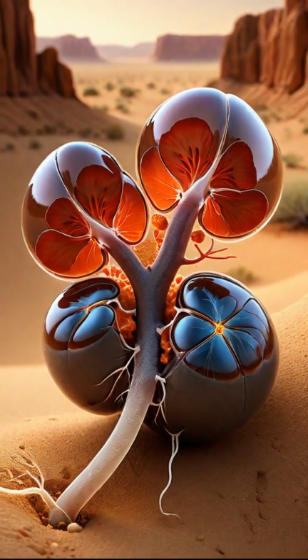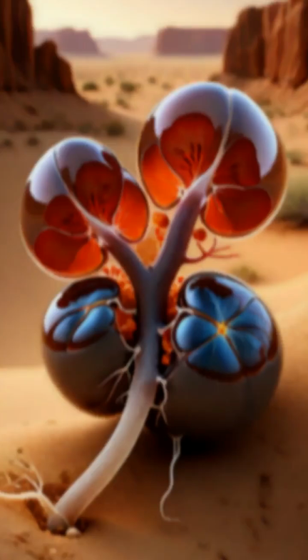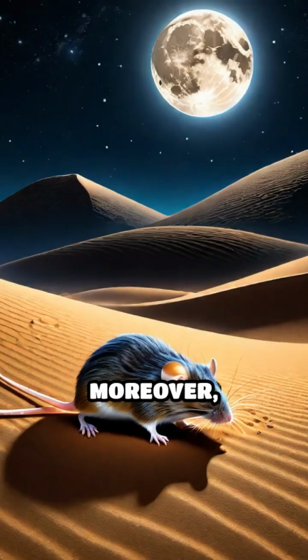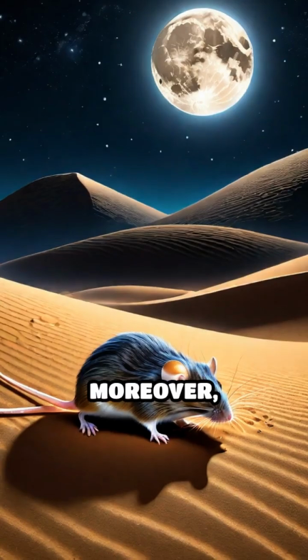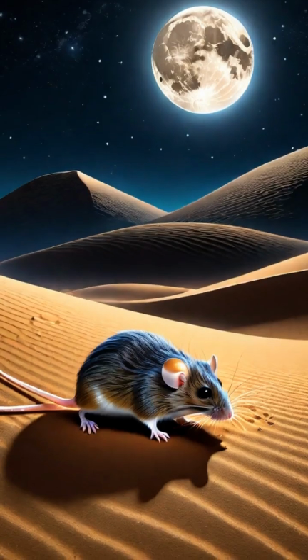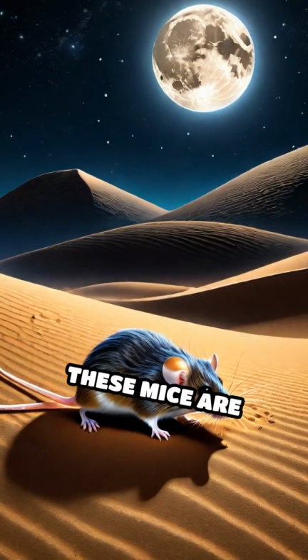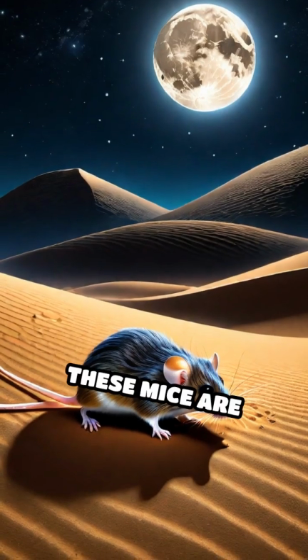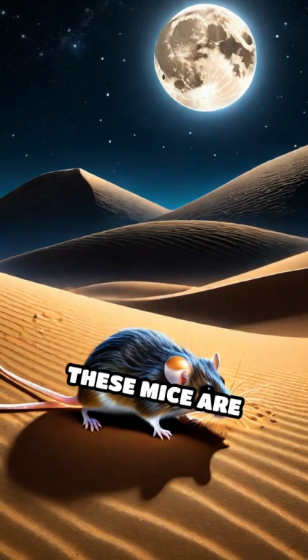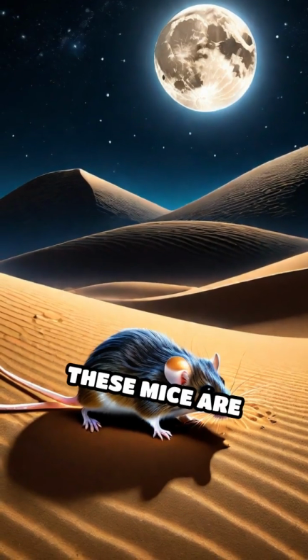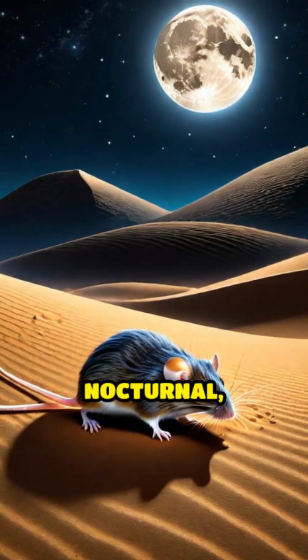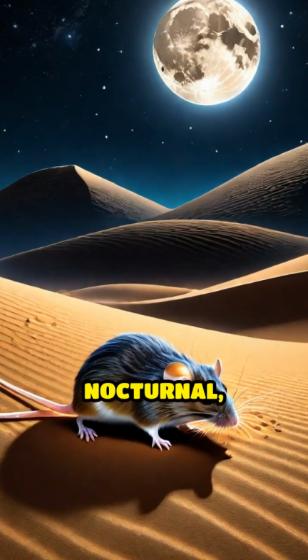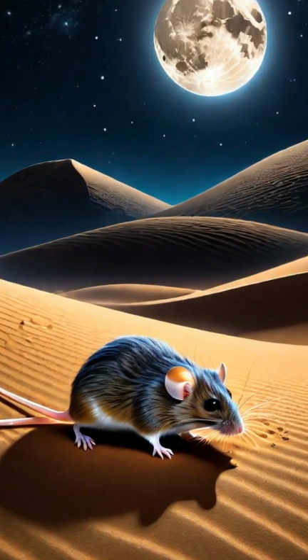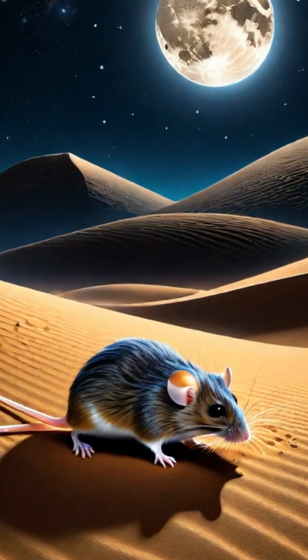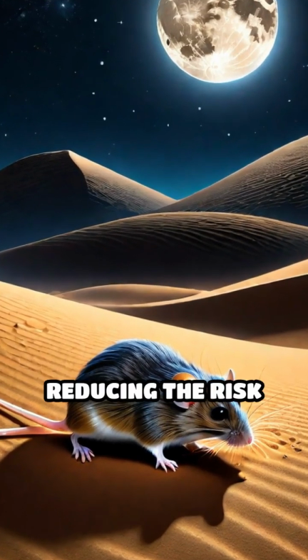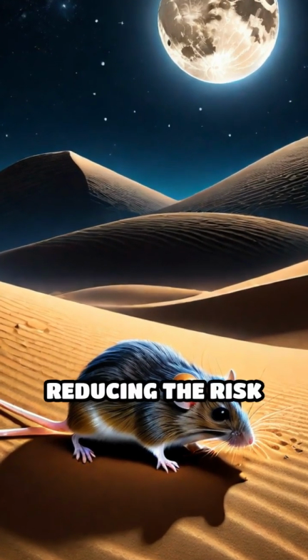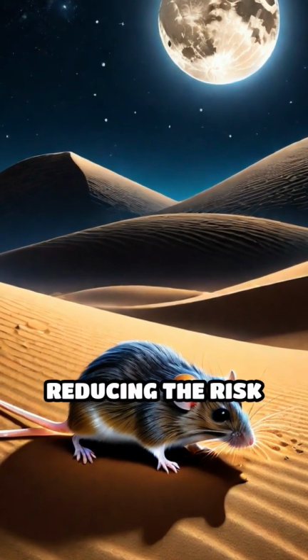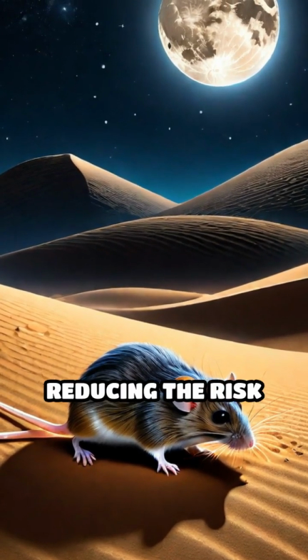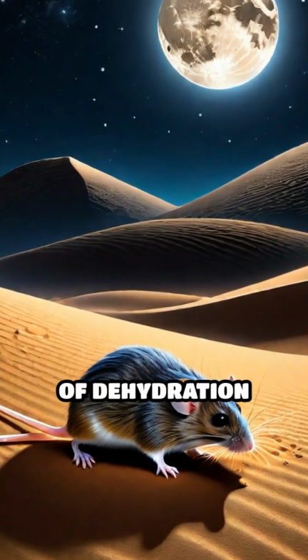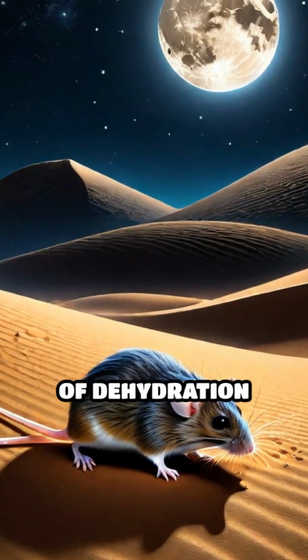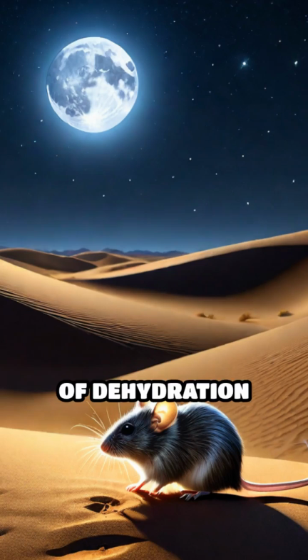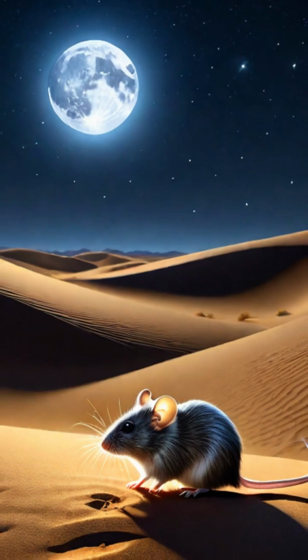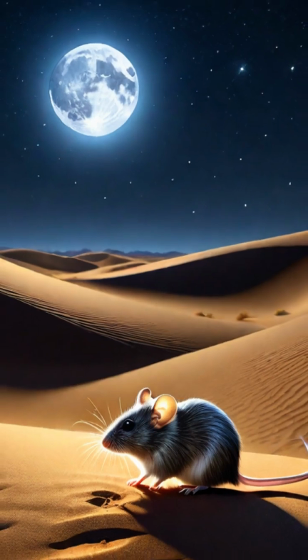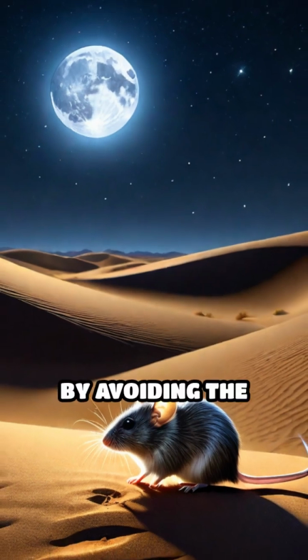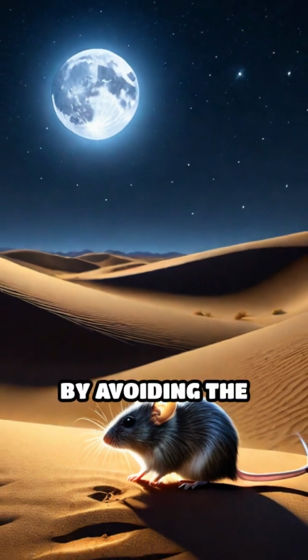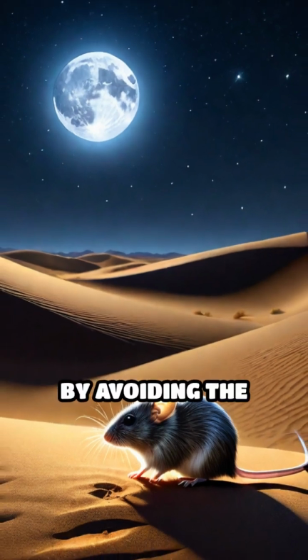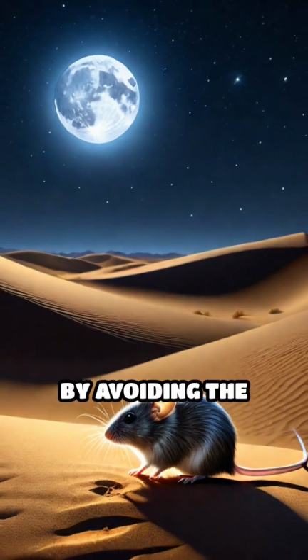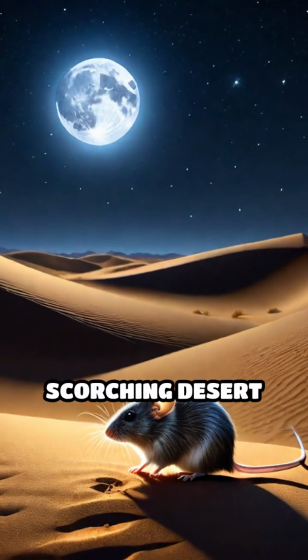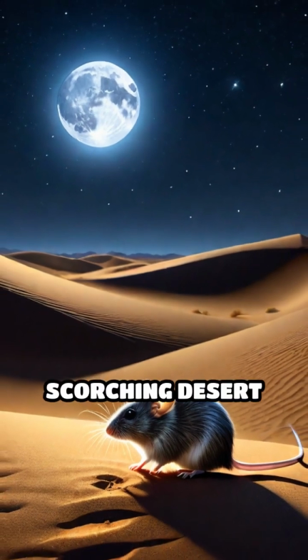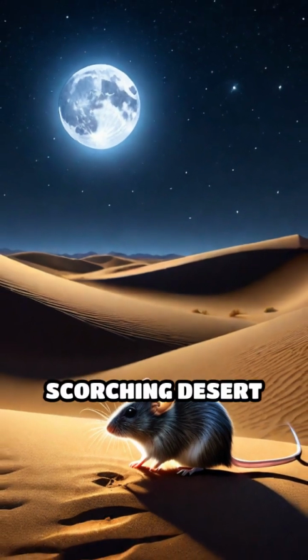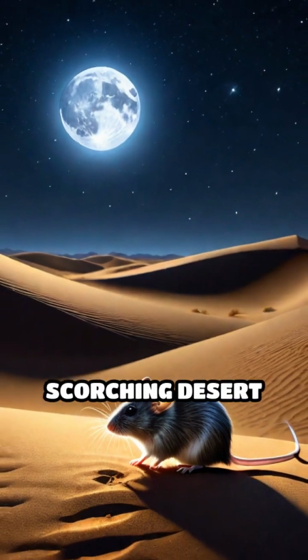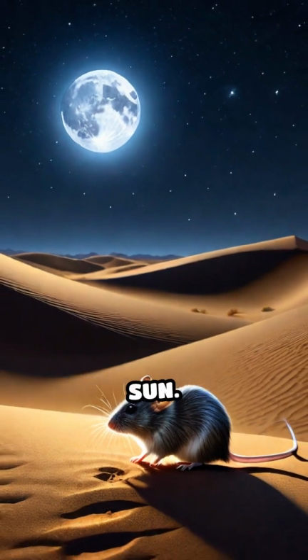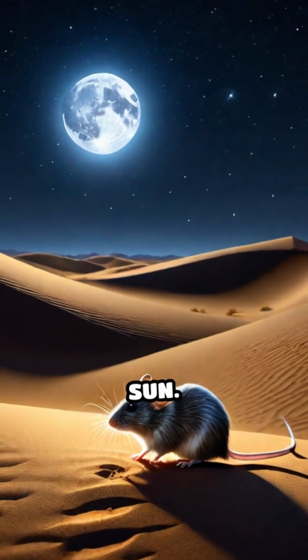Moreover, these mice are nocturnal, reducing the risk of dehydration by avoiding the scorching desert sun.